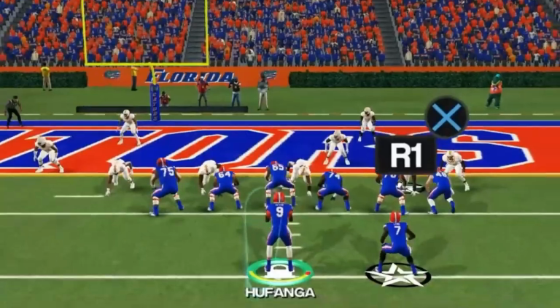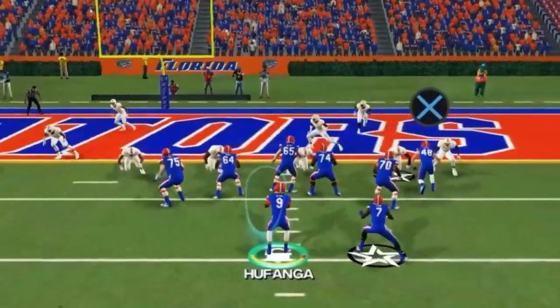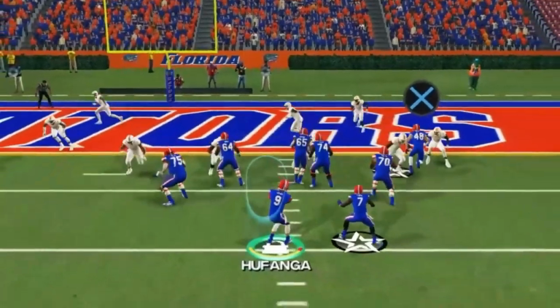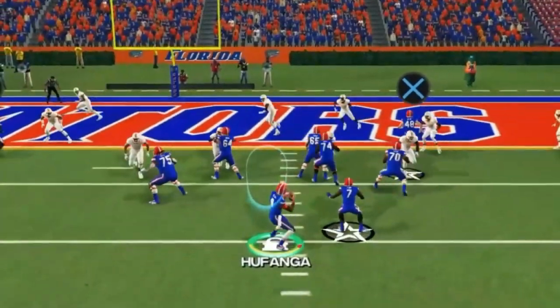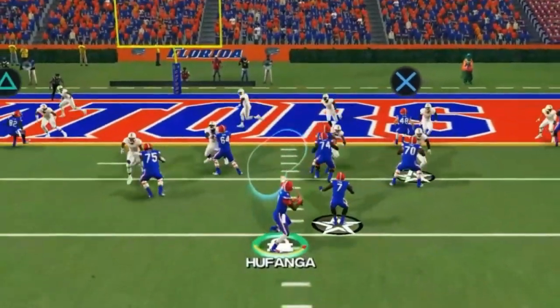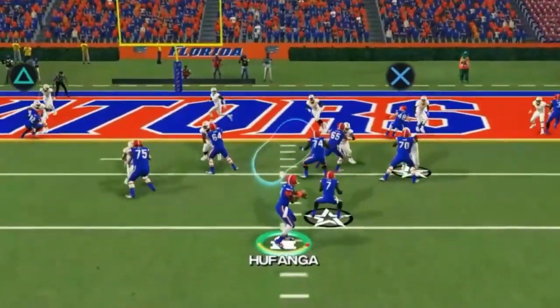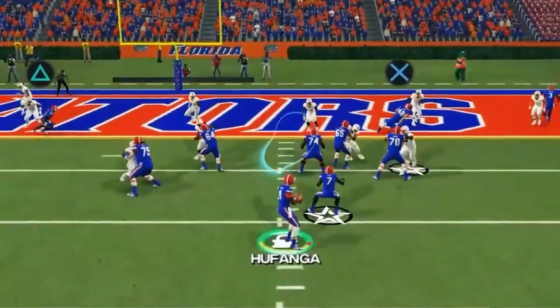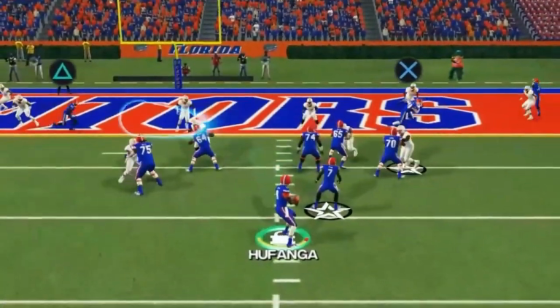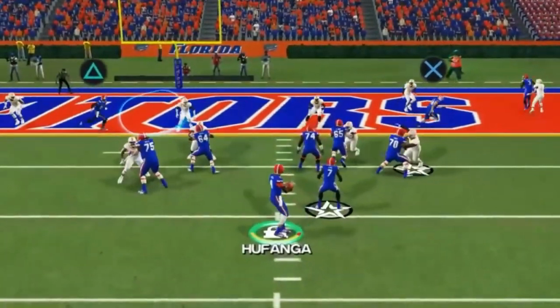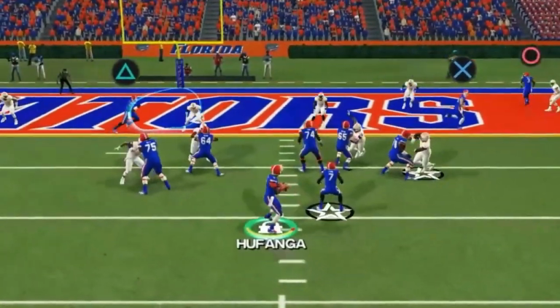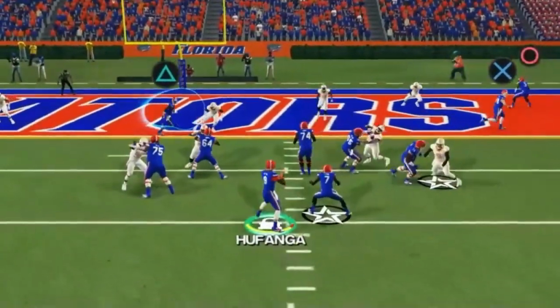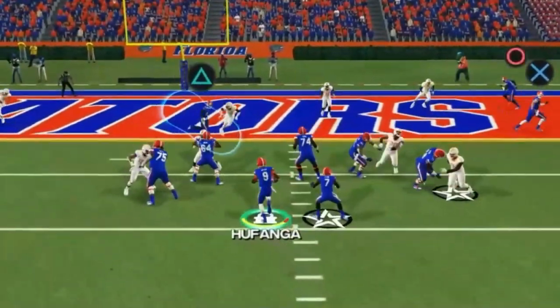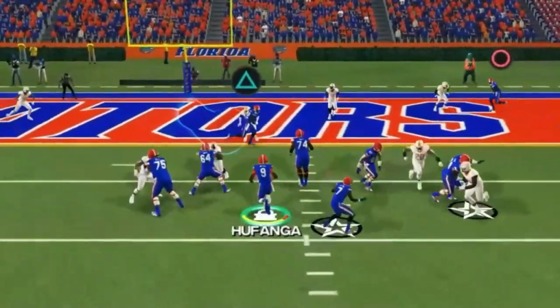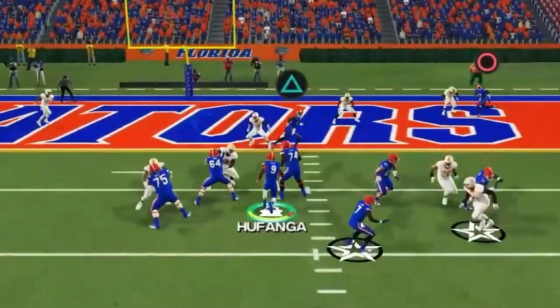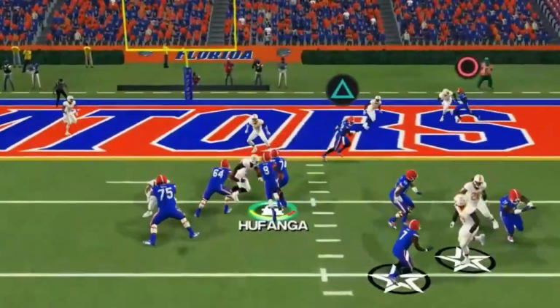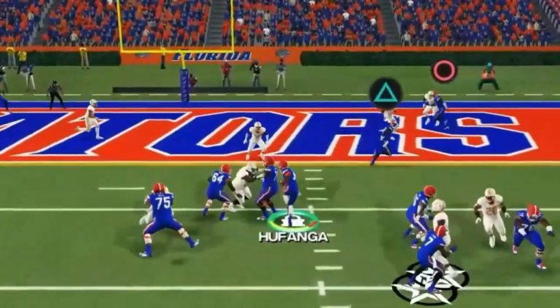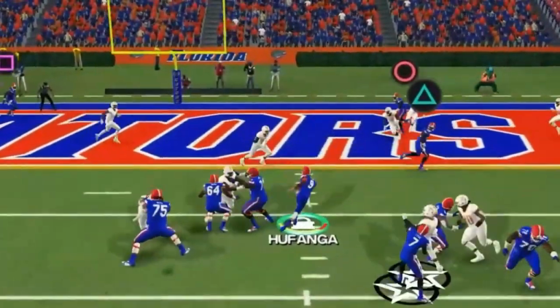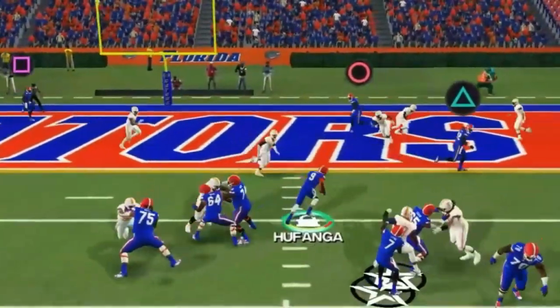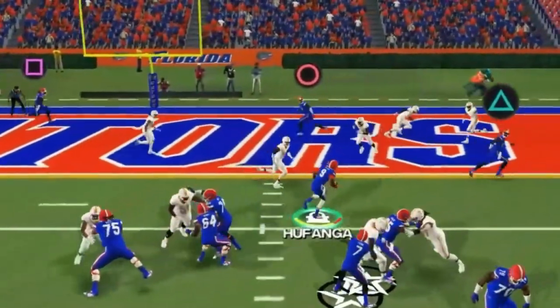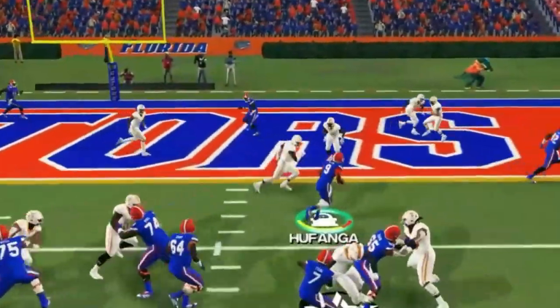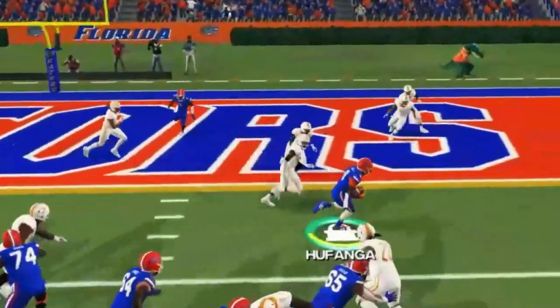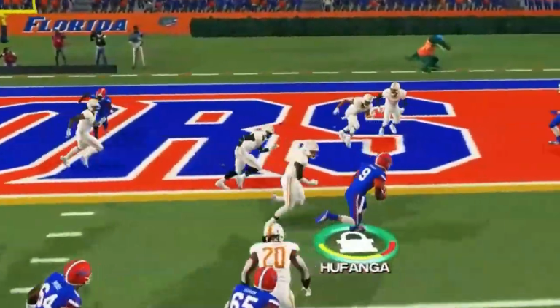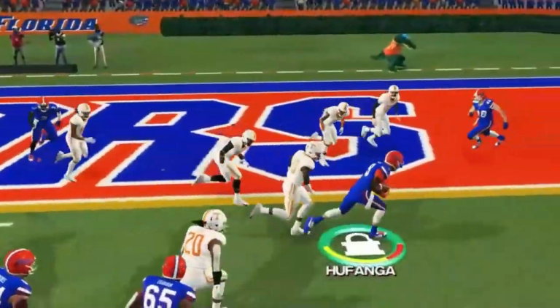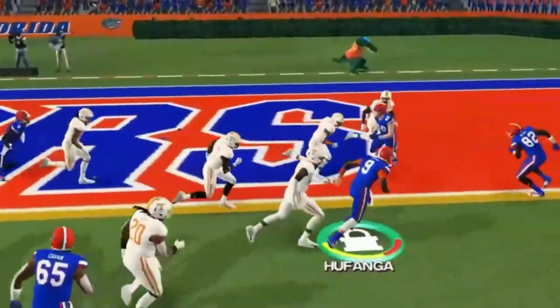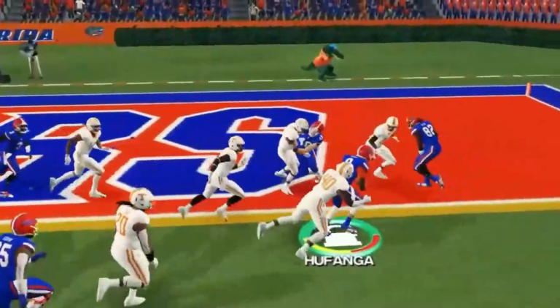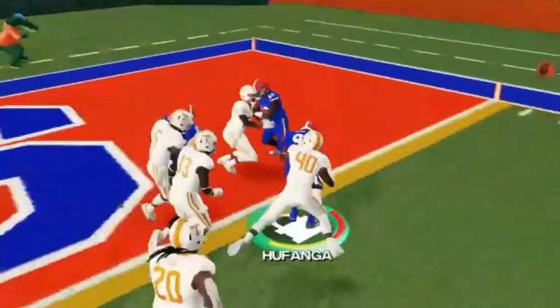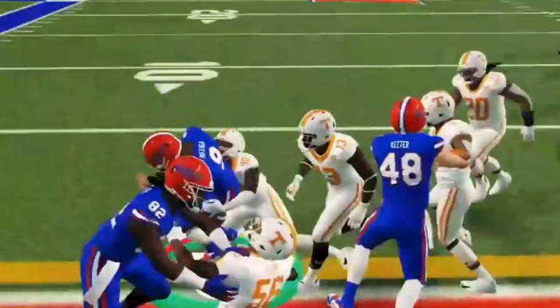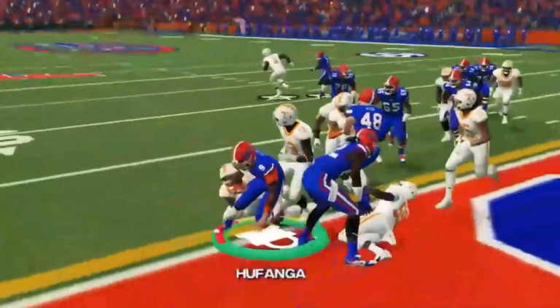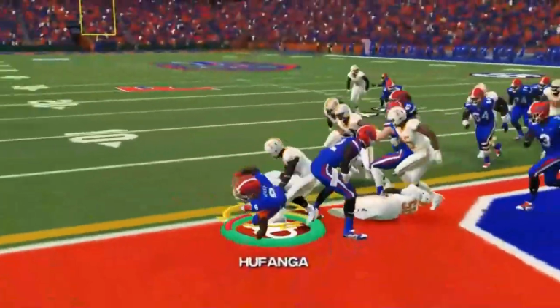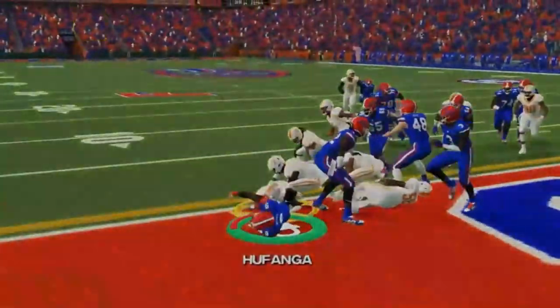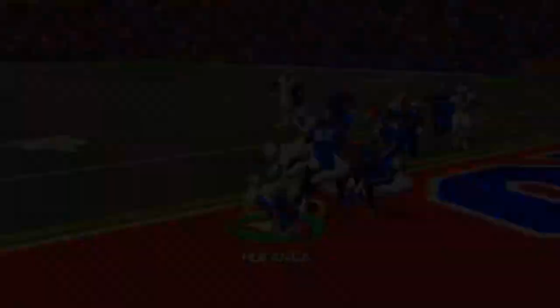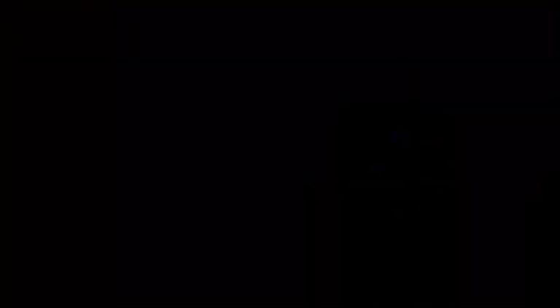Funga gets a snap, steps up in the pocket, pulls out to the right... what?